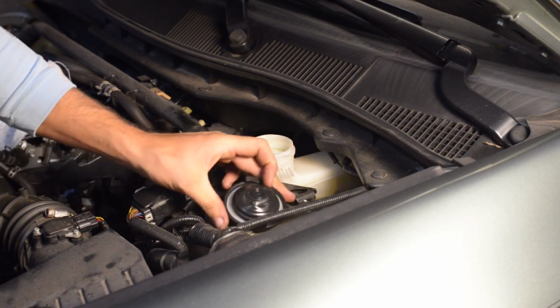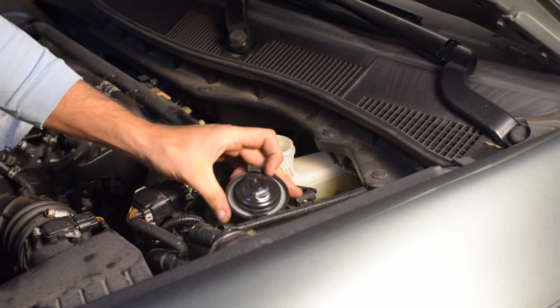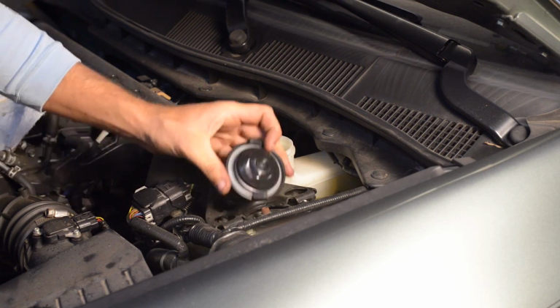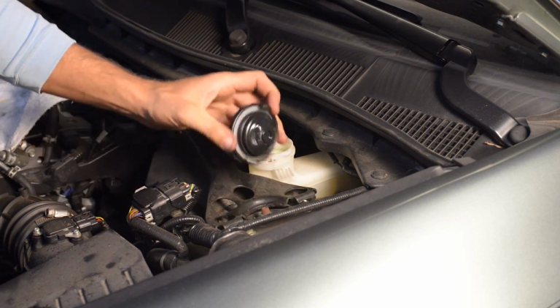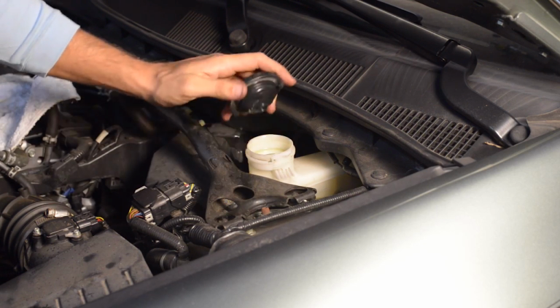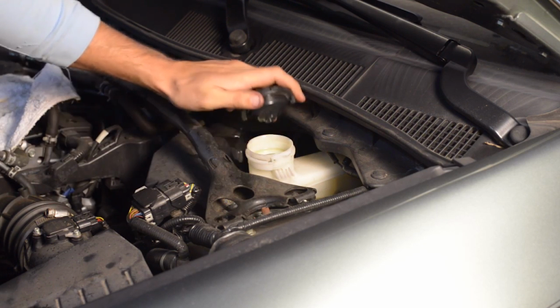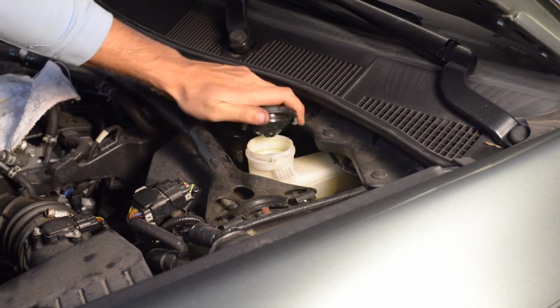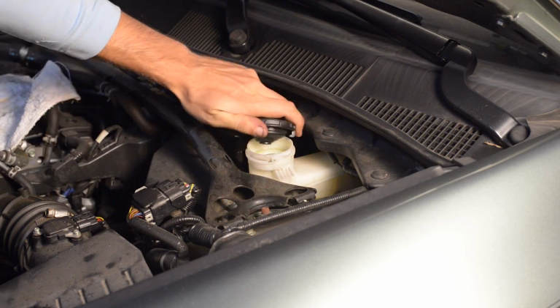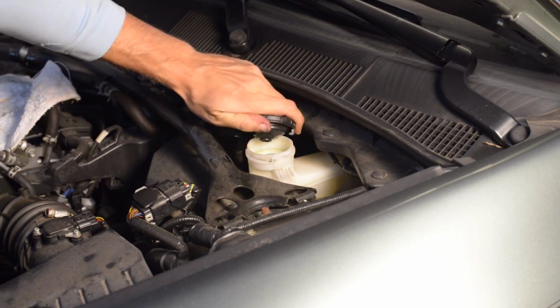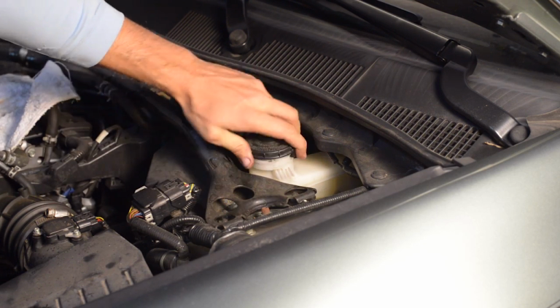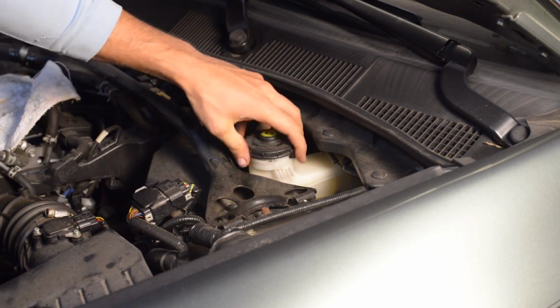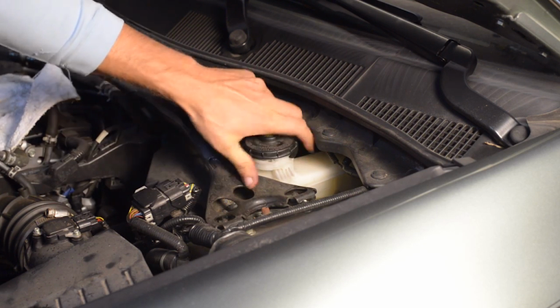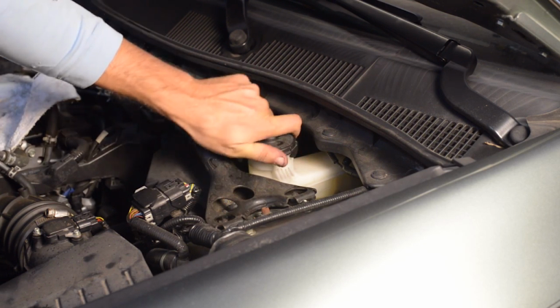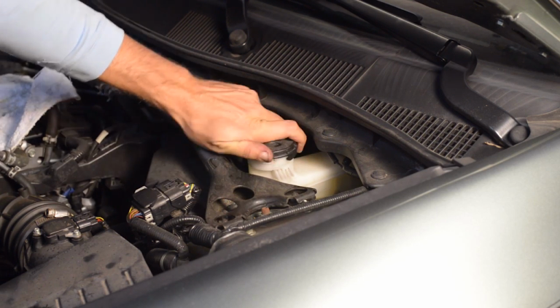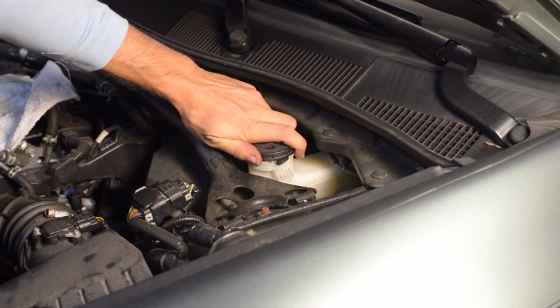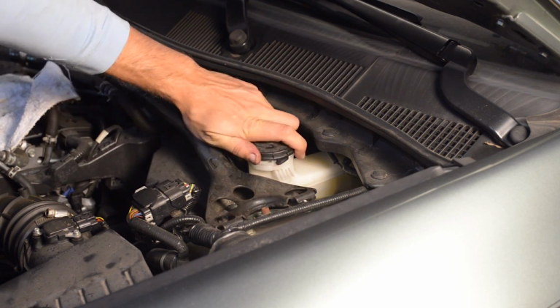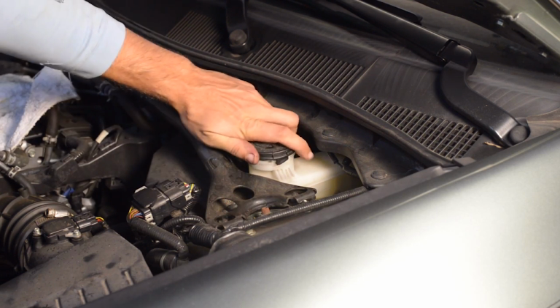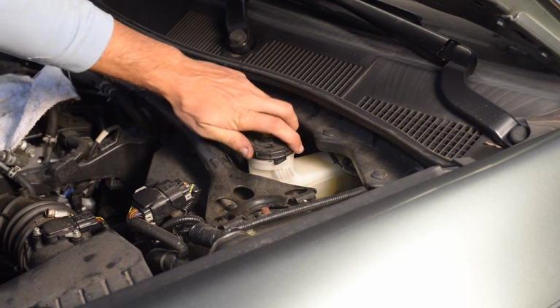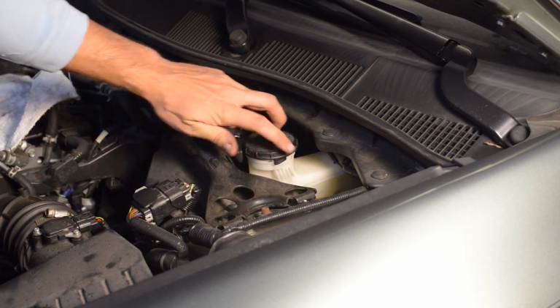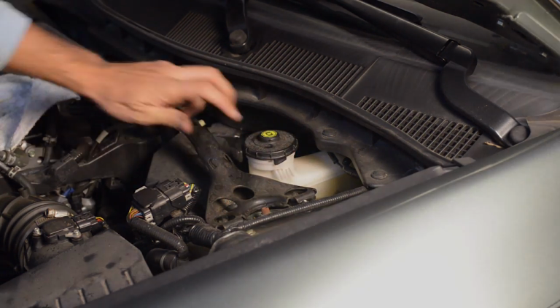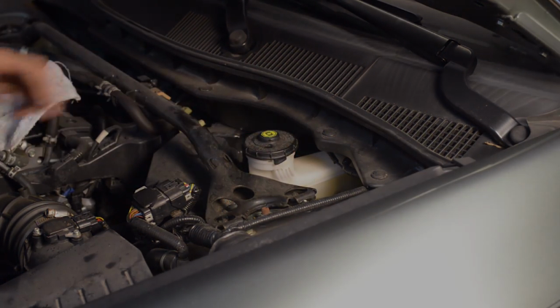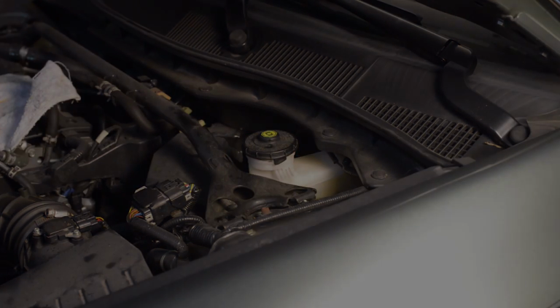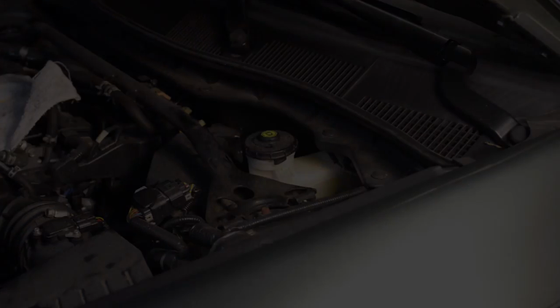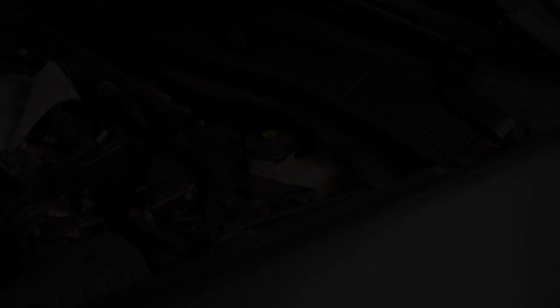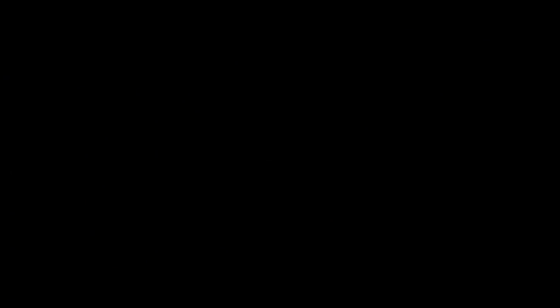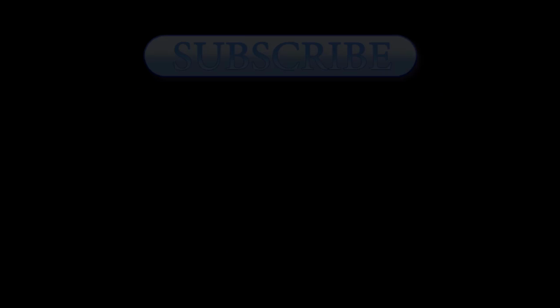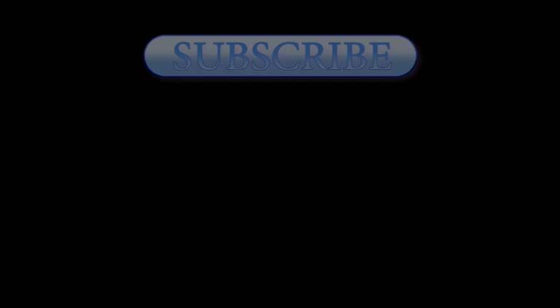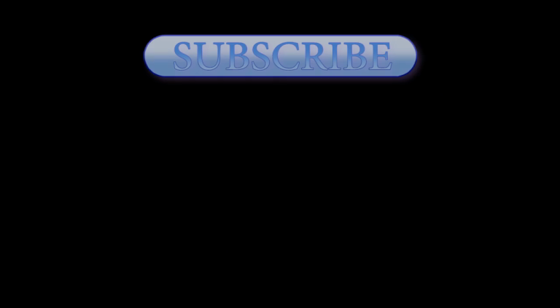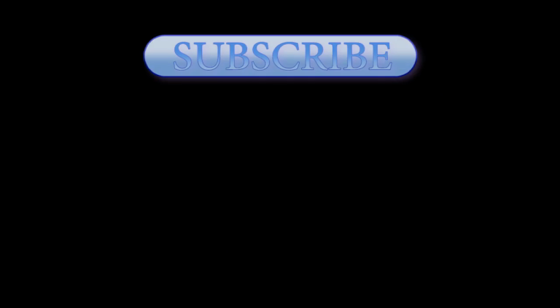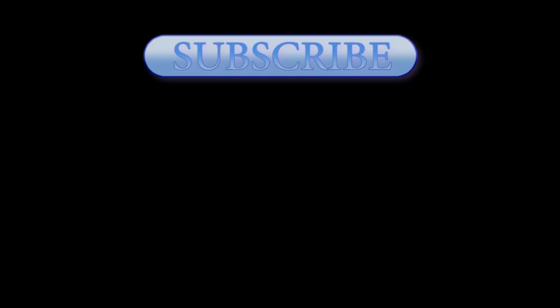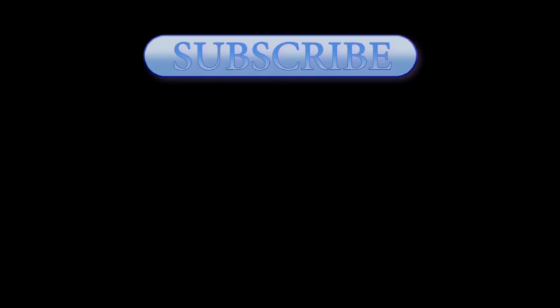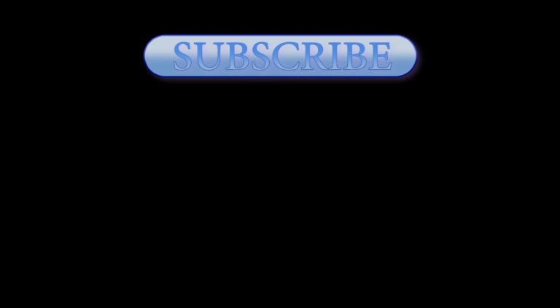So that's how I did it. I hope you found this helpful, and if so, please consider subscribing. Thanks.